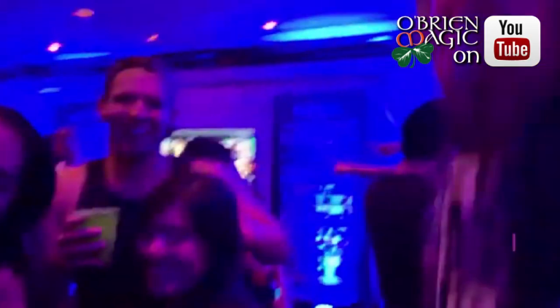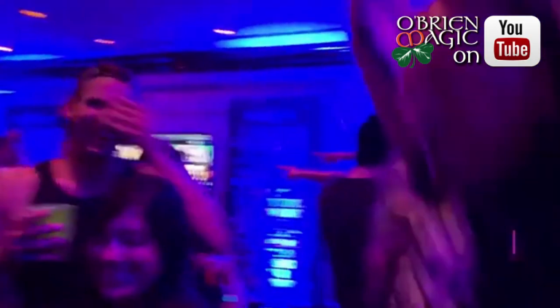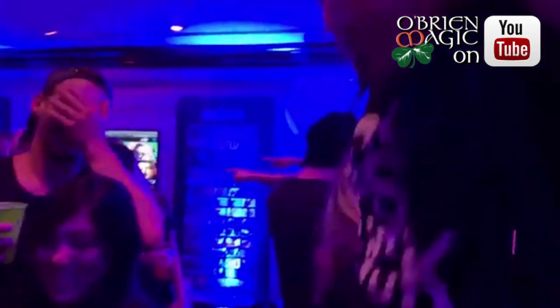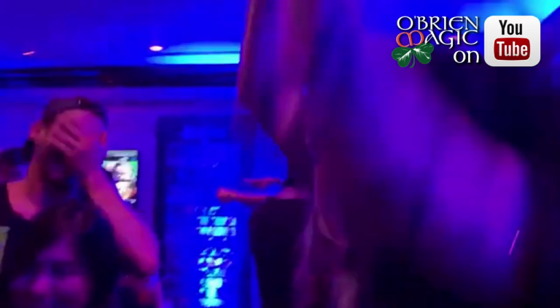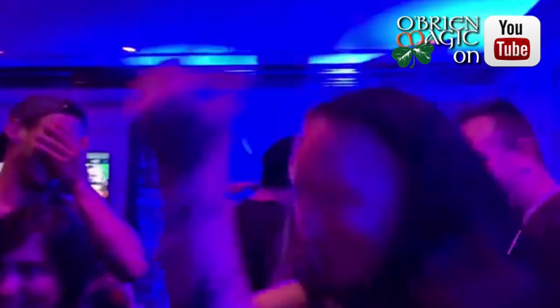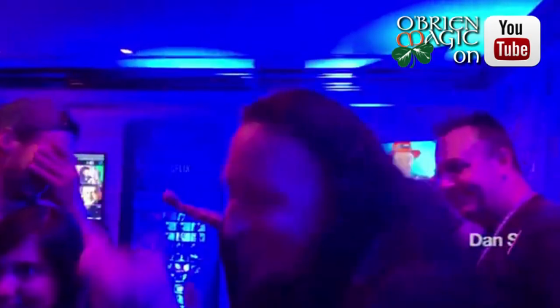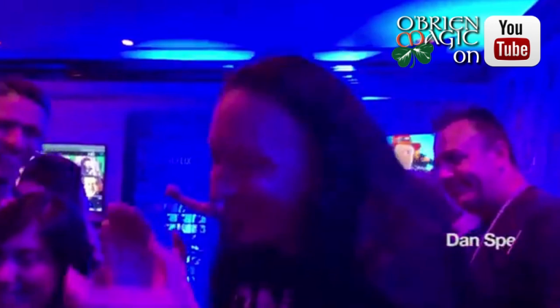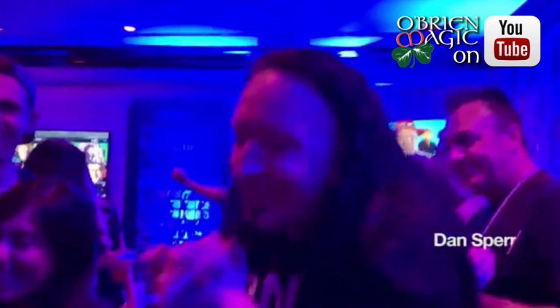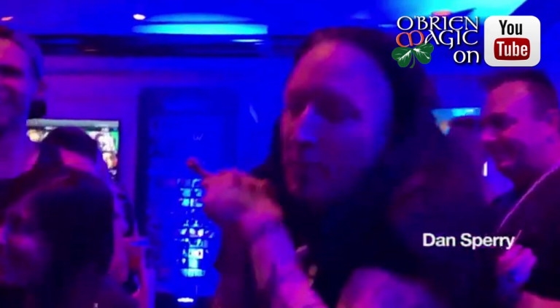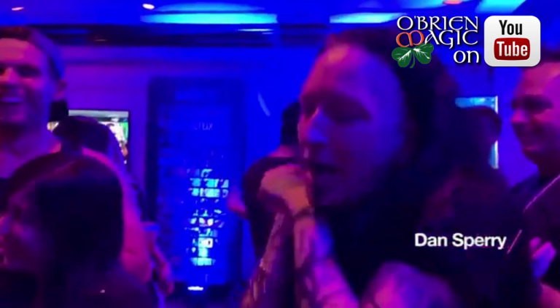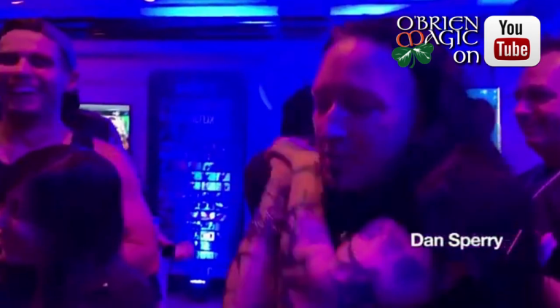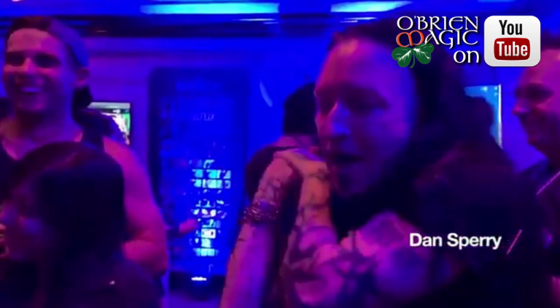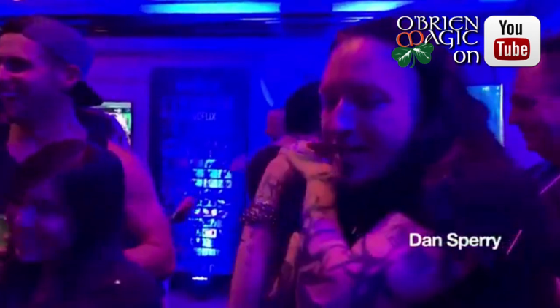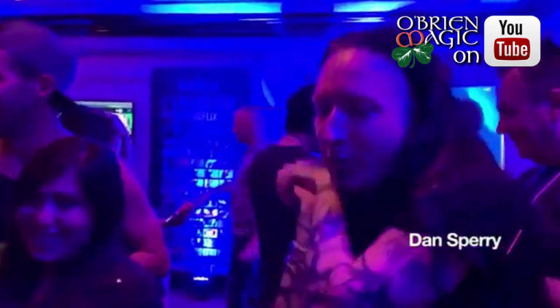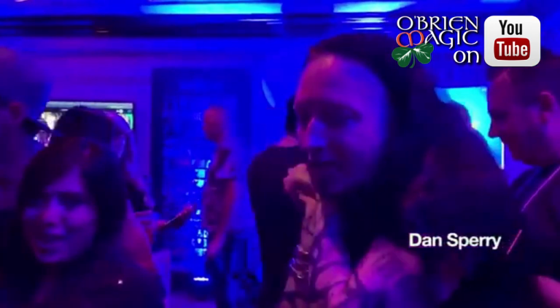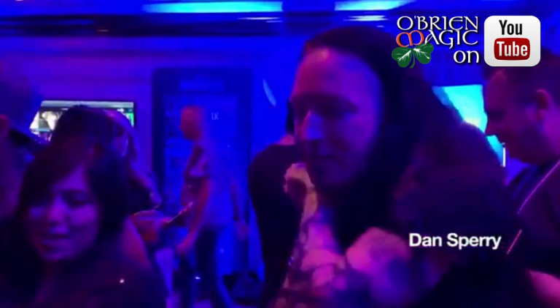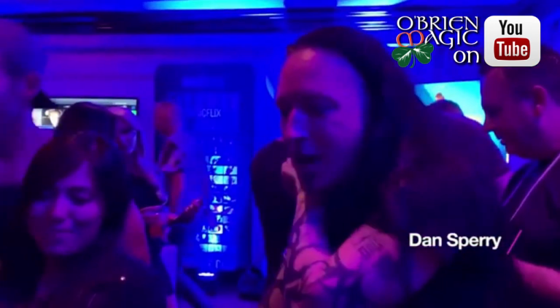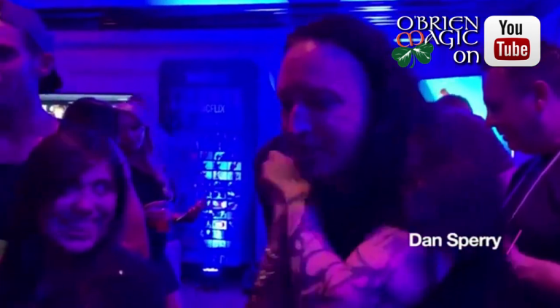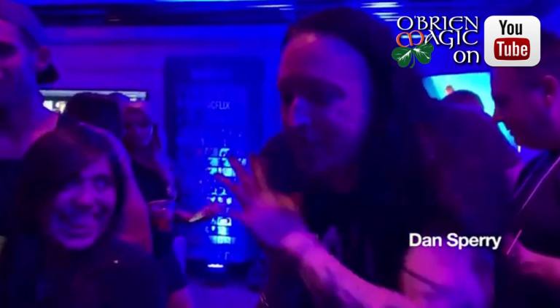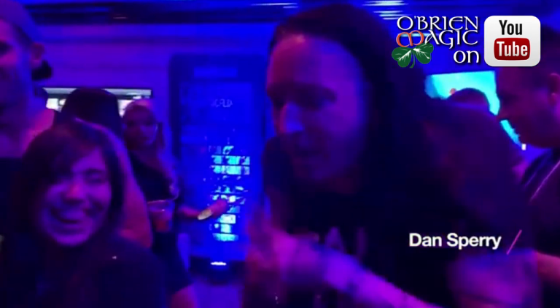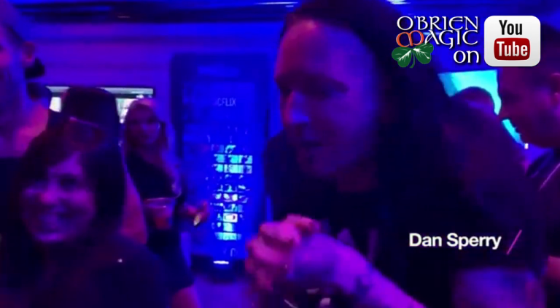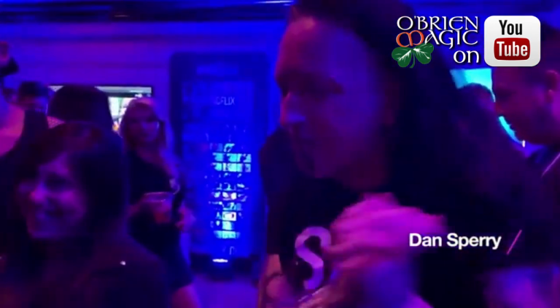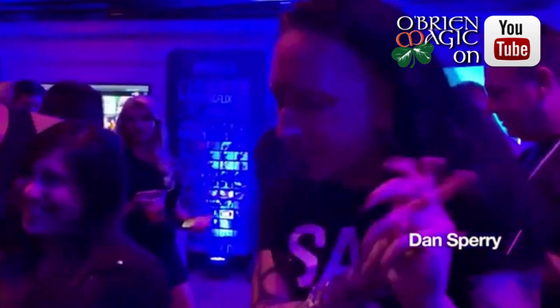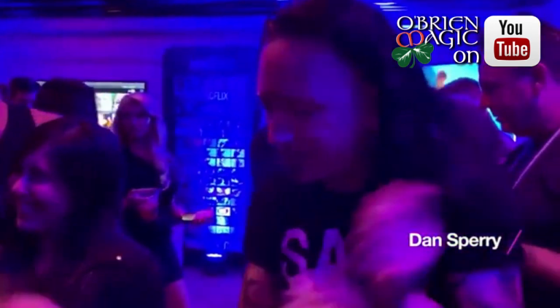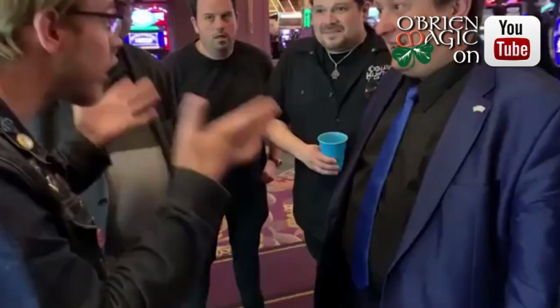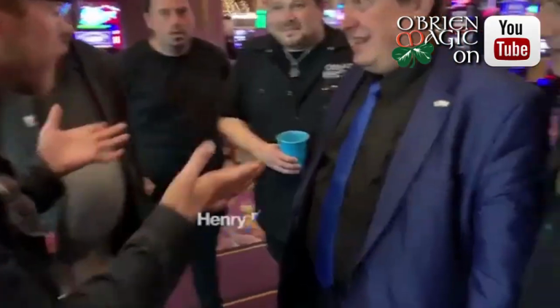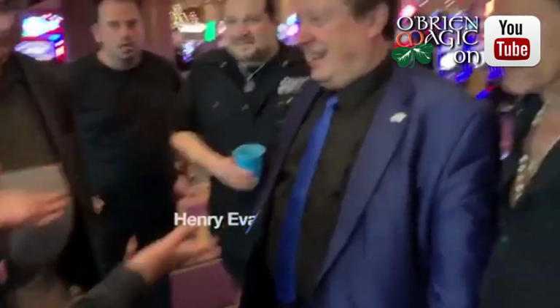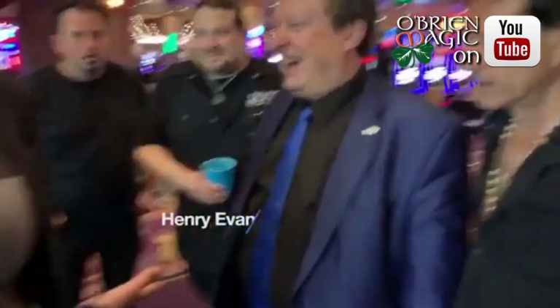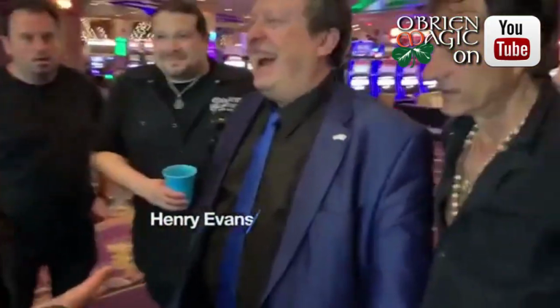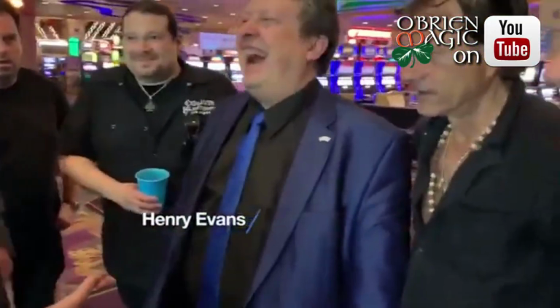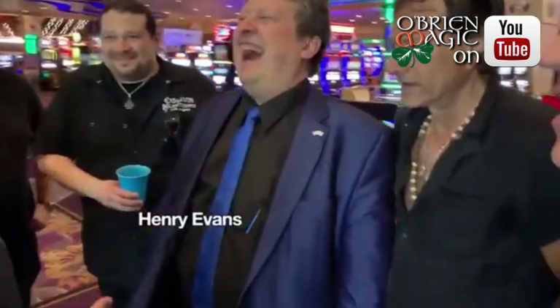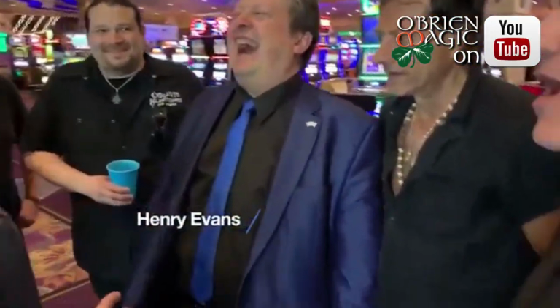Oh my — Color Sticks by Eric Stephens! Wow!